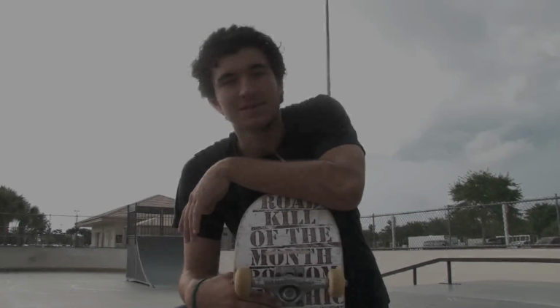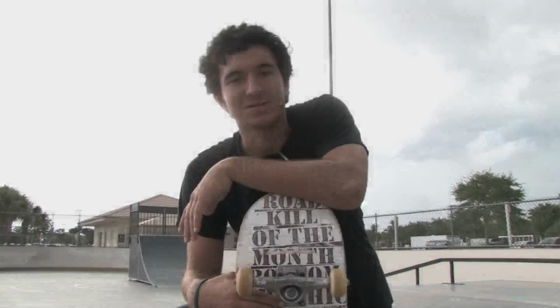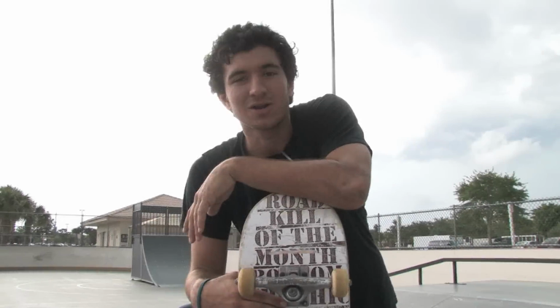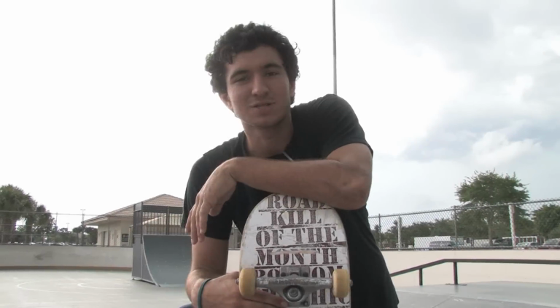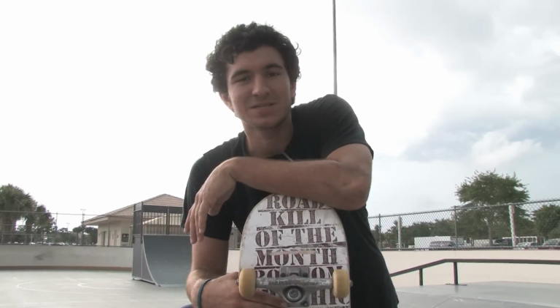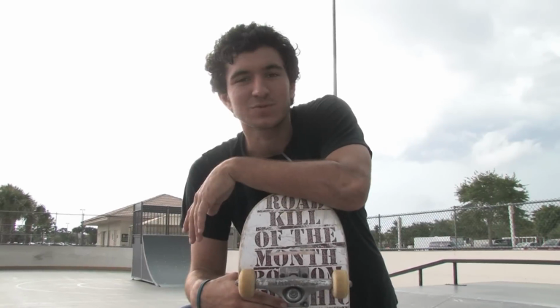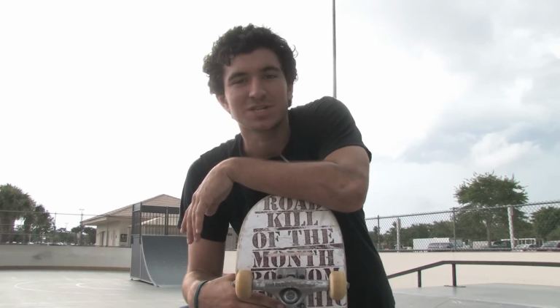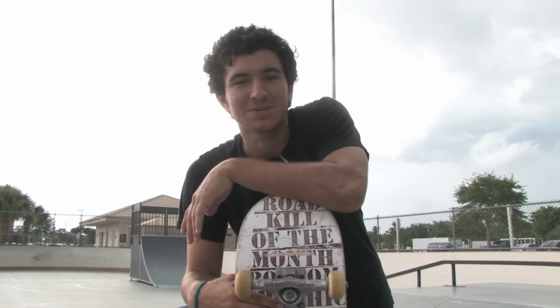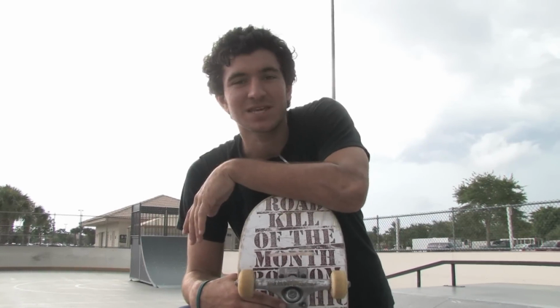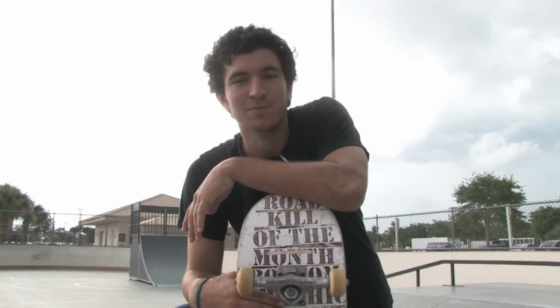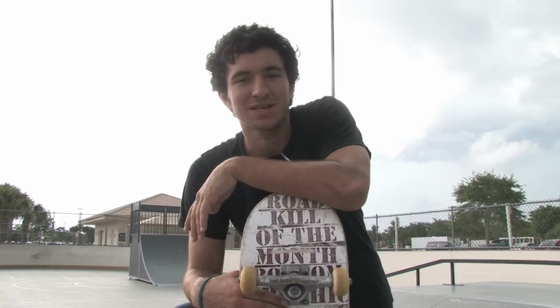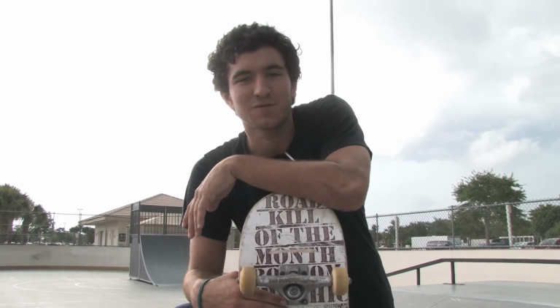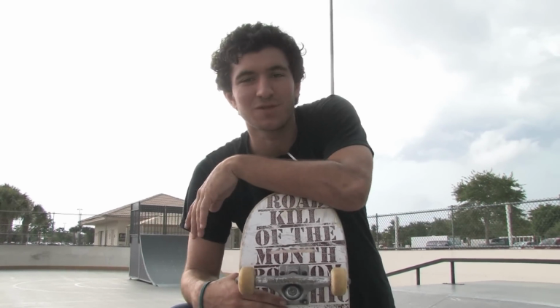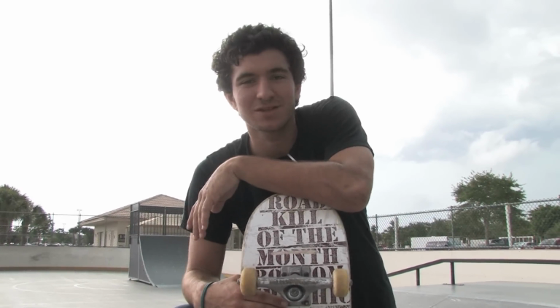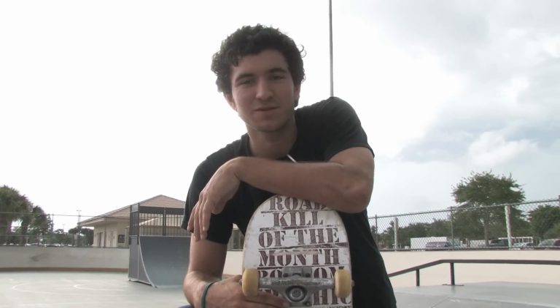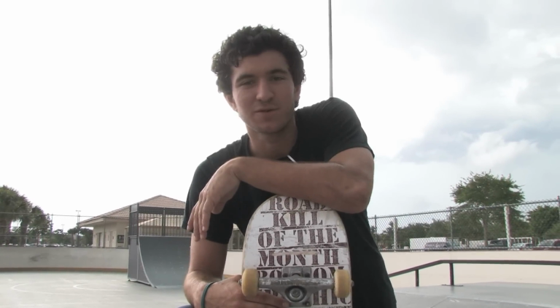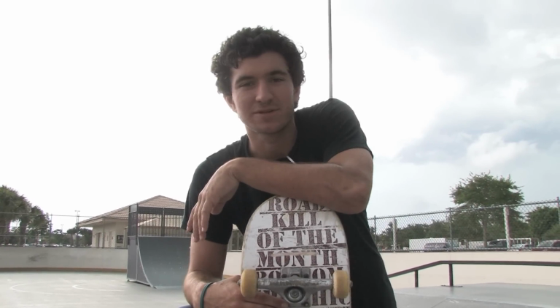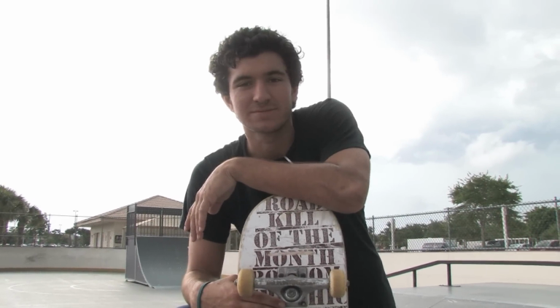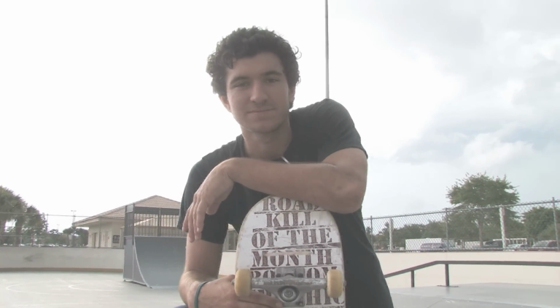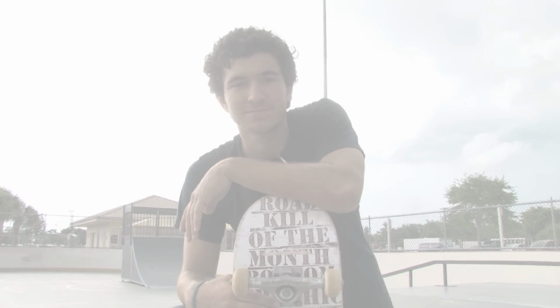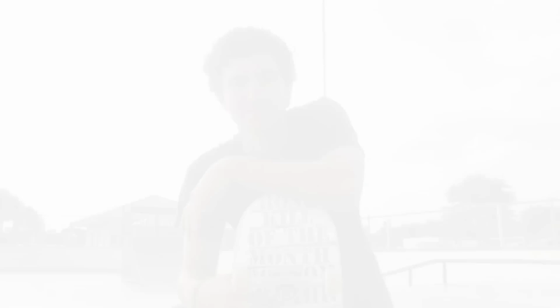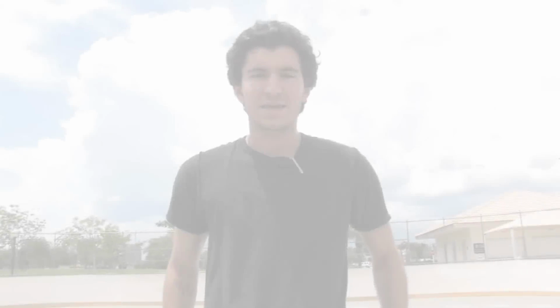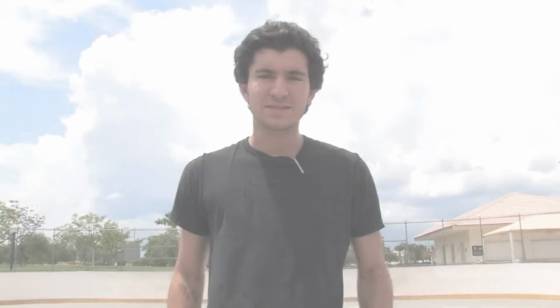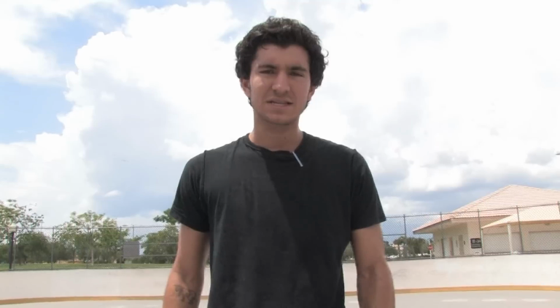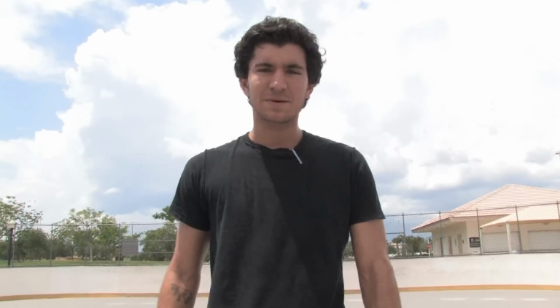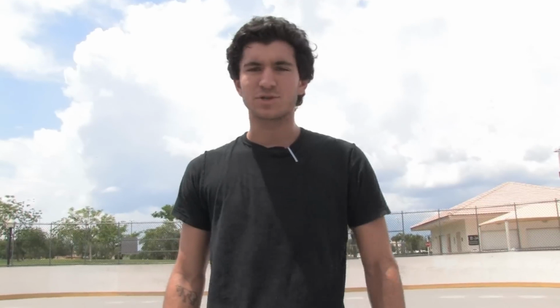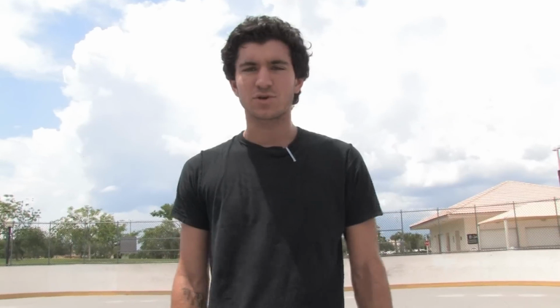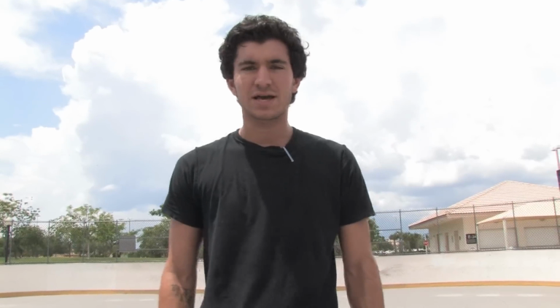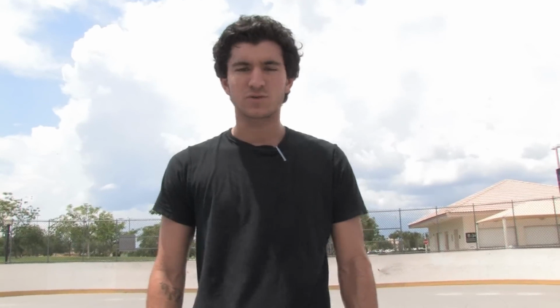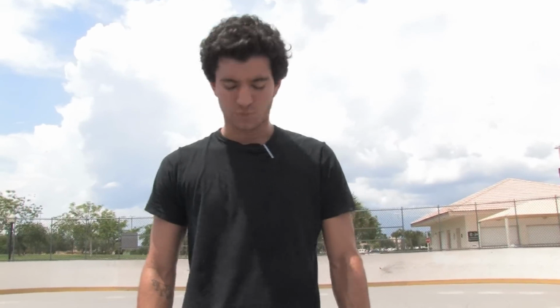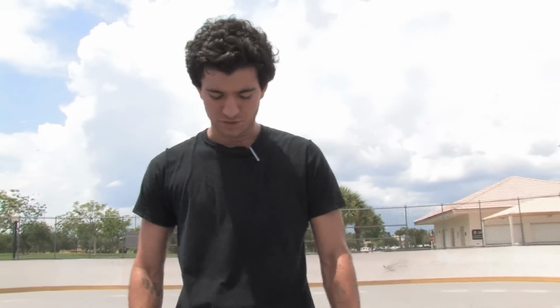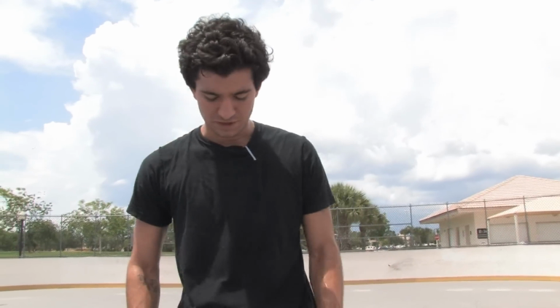This is Carlos Mendez with Shameless Skateboards out of Fort Lauderdale, Florida. In this clip I'm going to show you how to do a pressure flip.